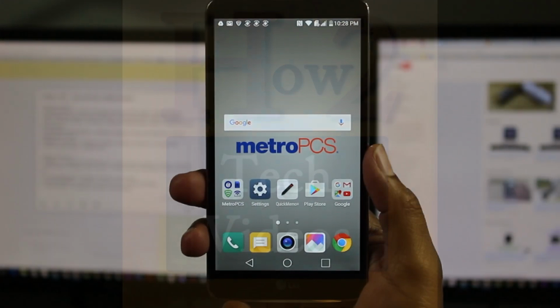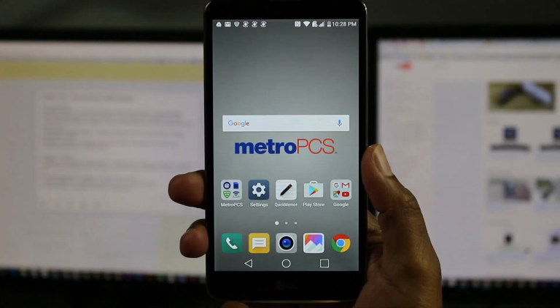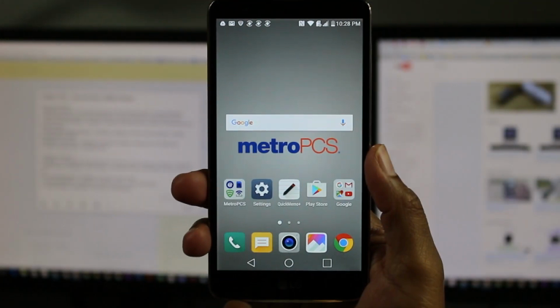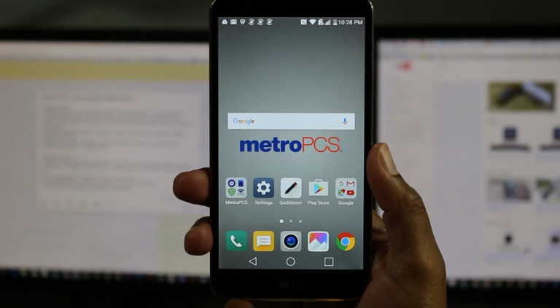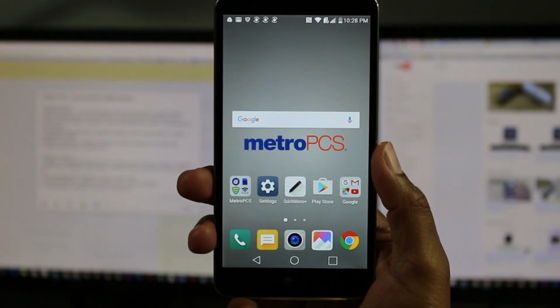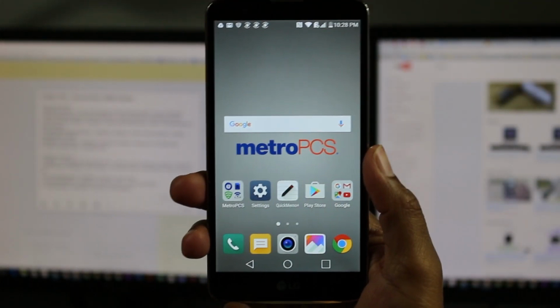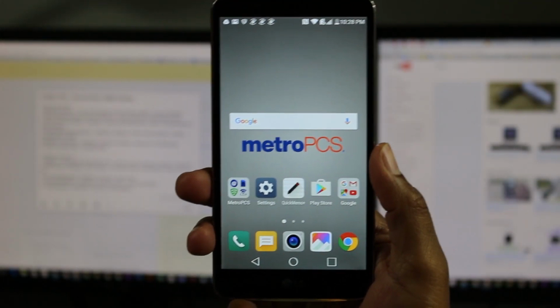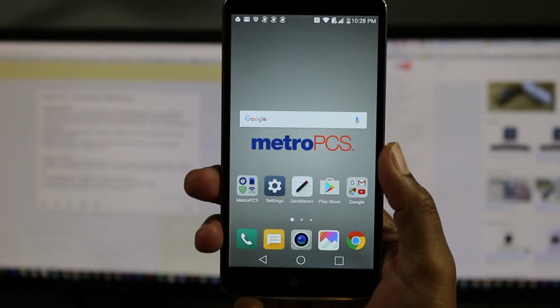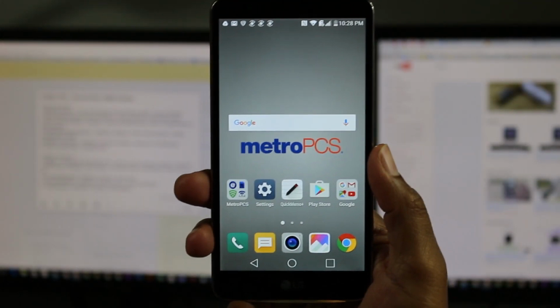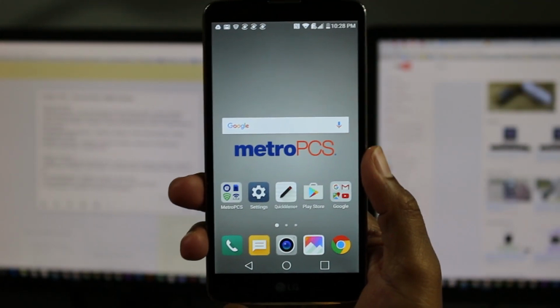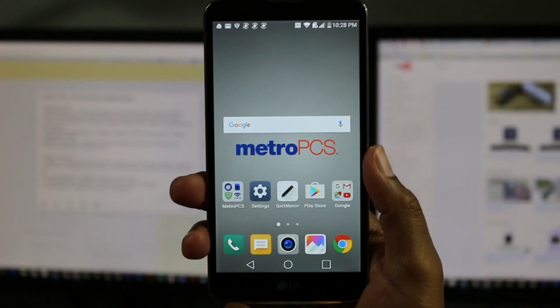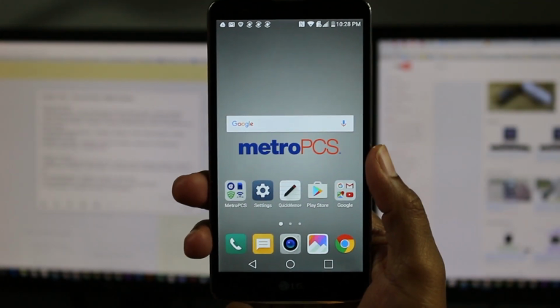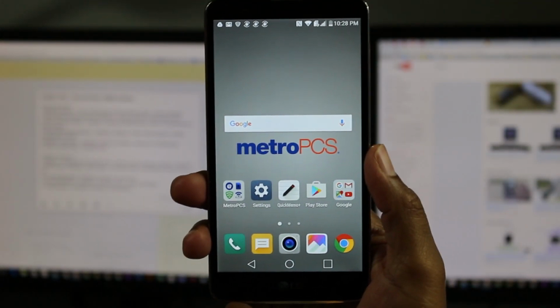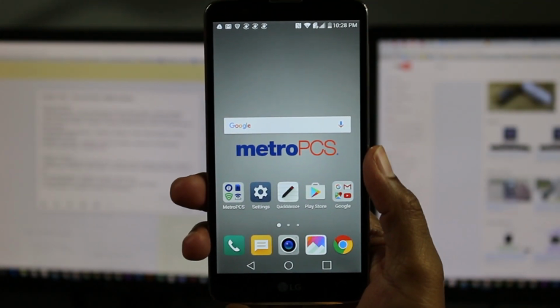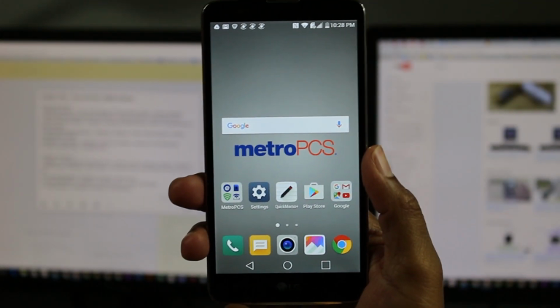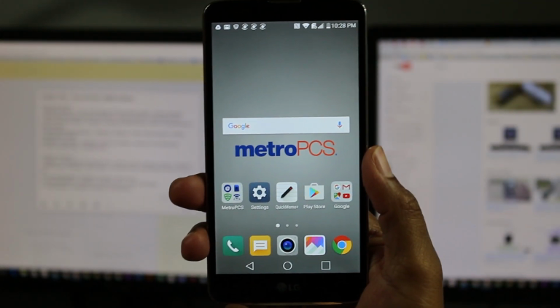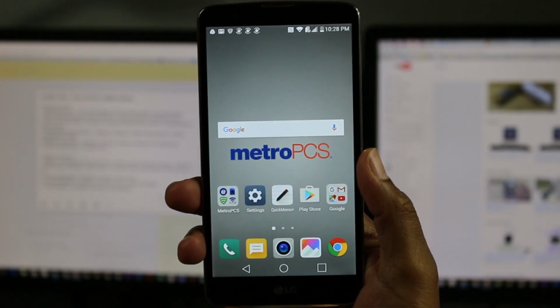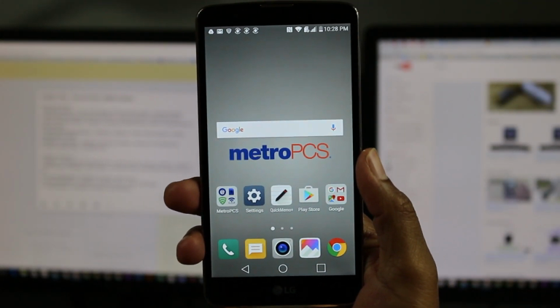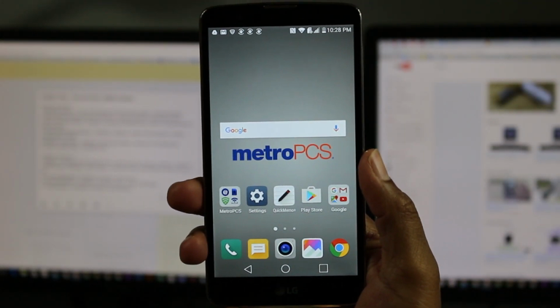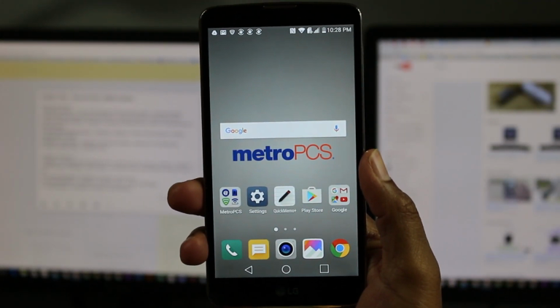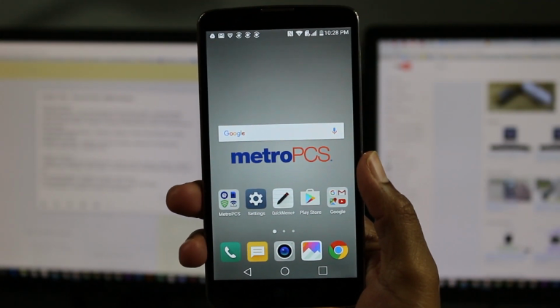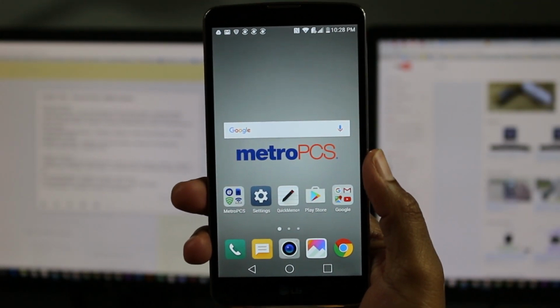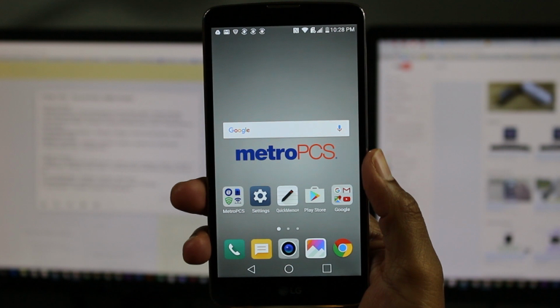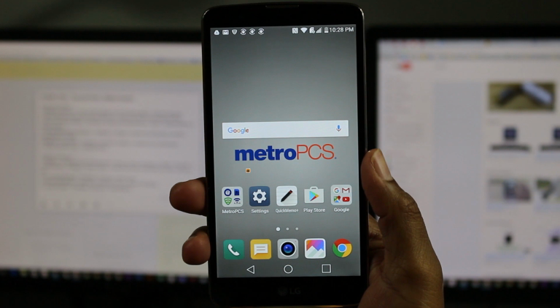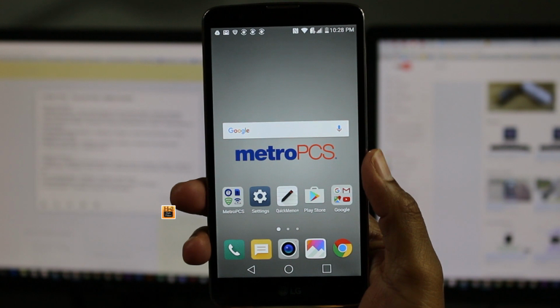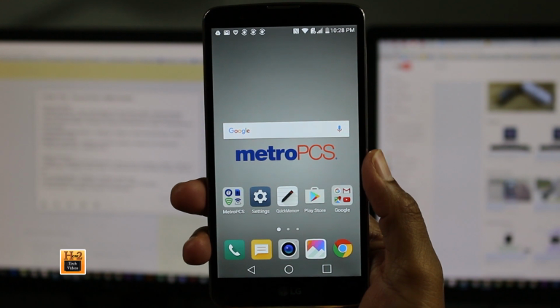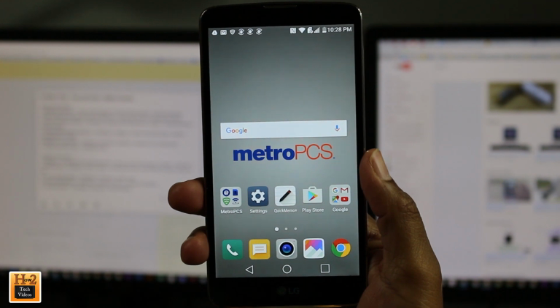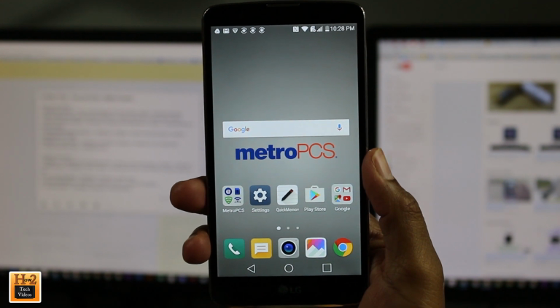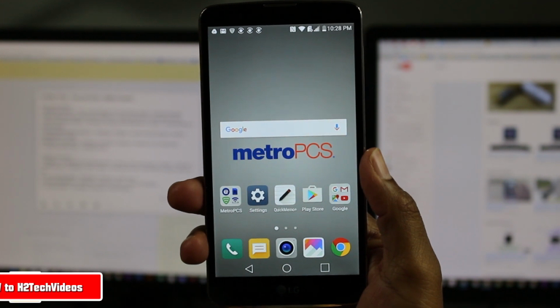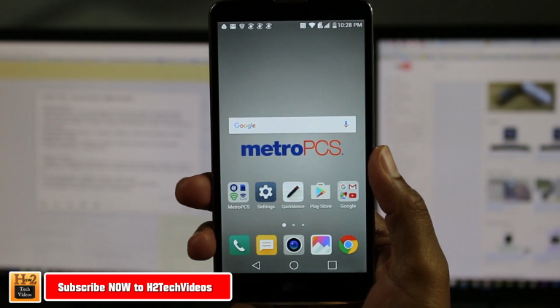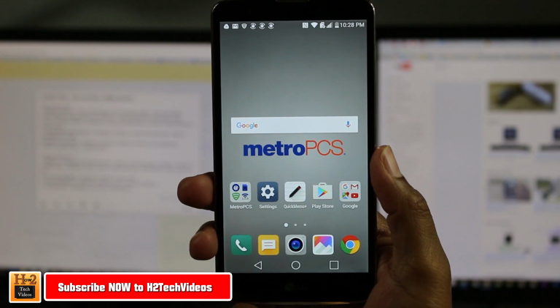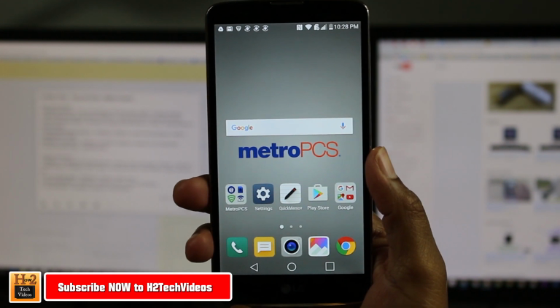Hey guys, Wayne here from H2 Tech Videos. Today I'm doing a quick video — I want to show you how to set up your new LG Stylo 2.